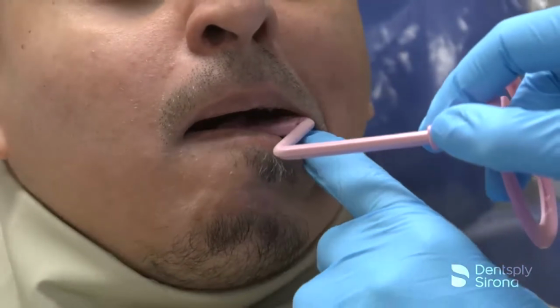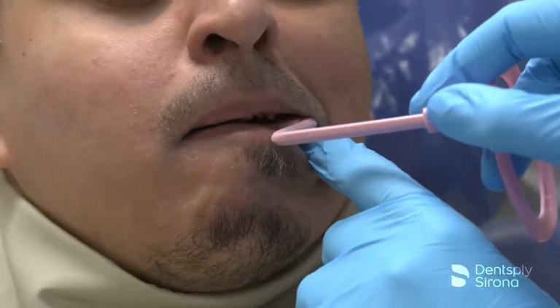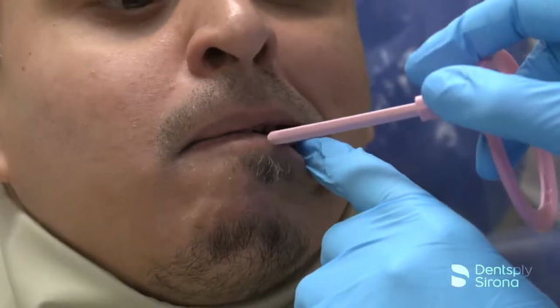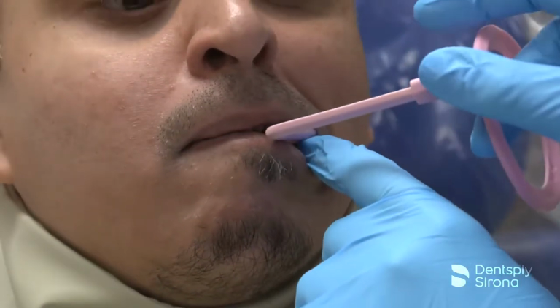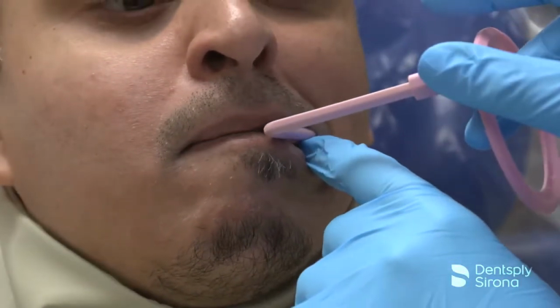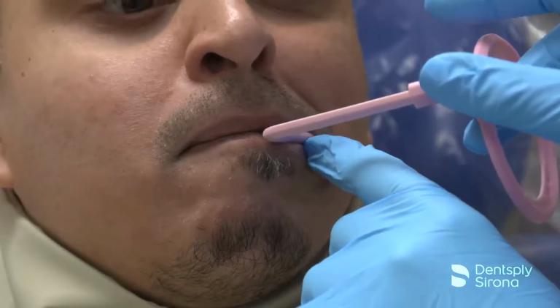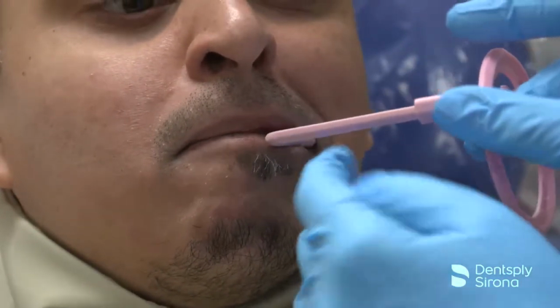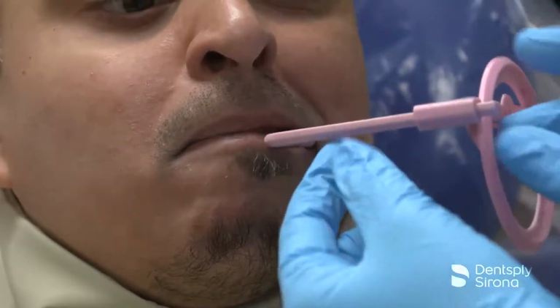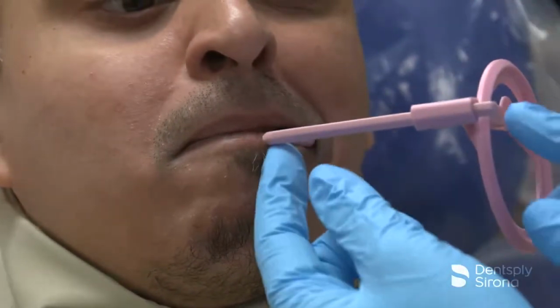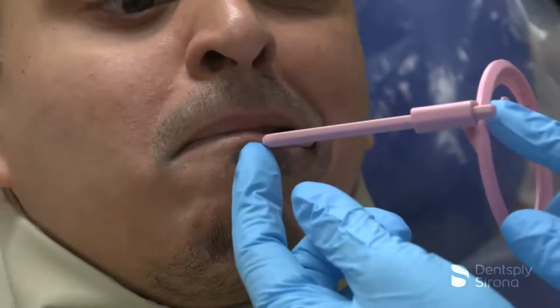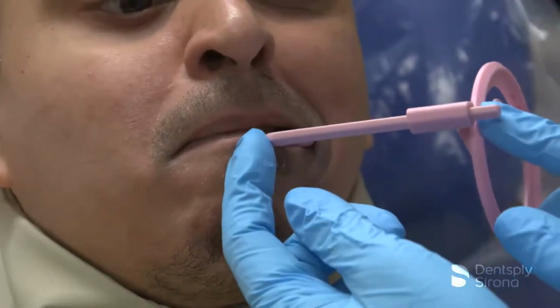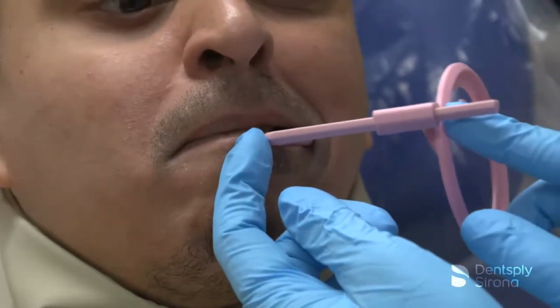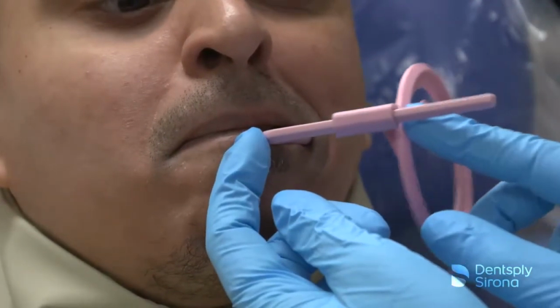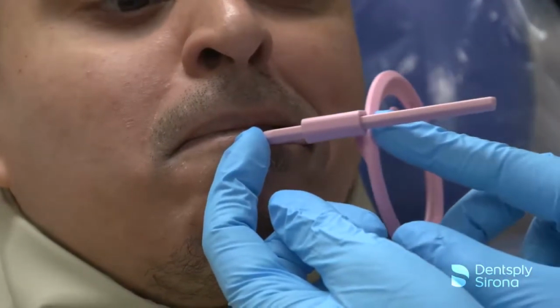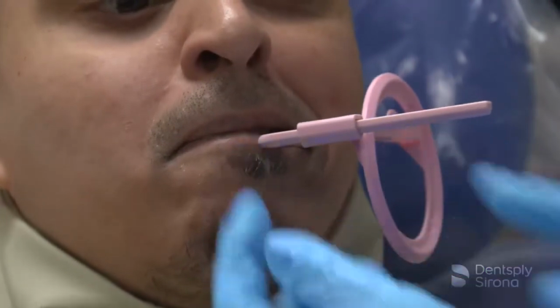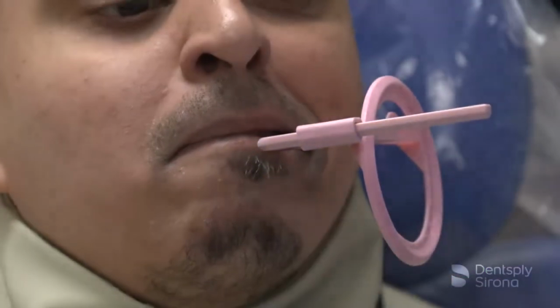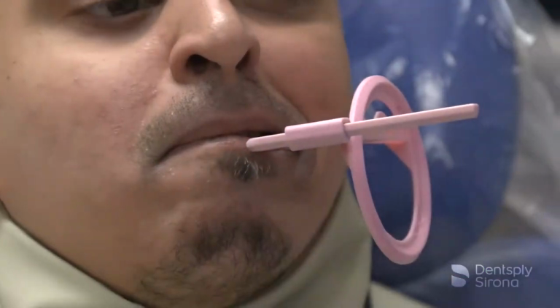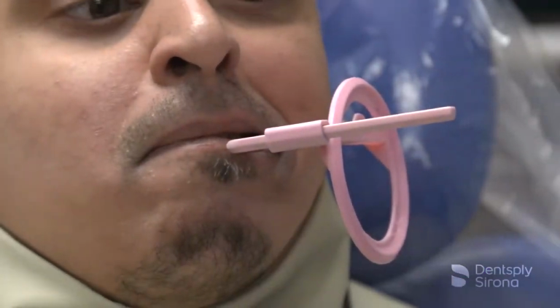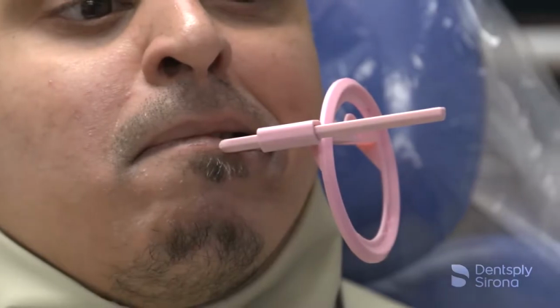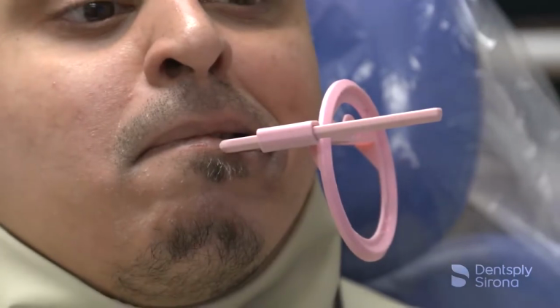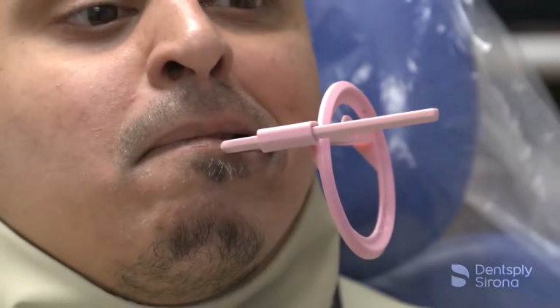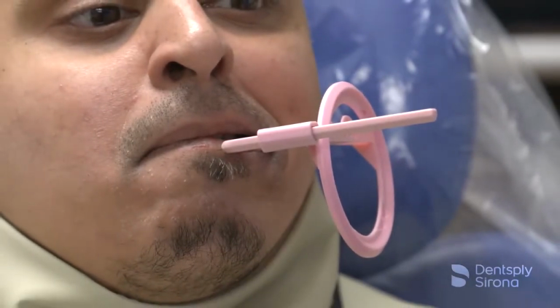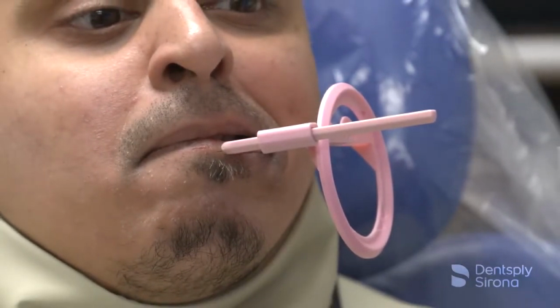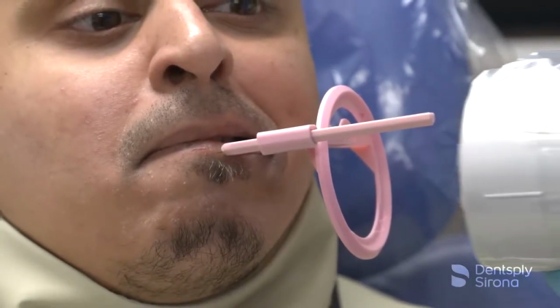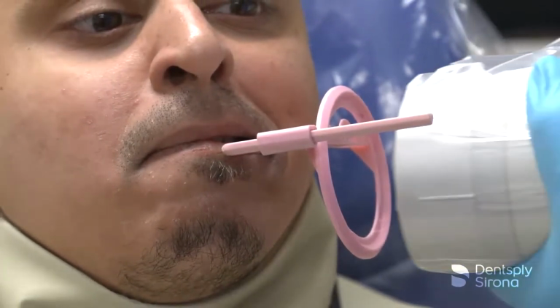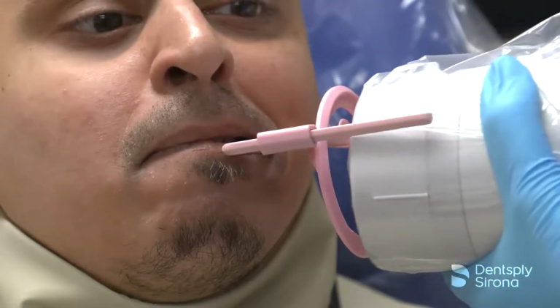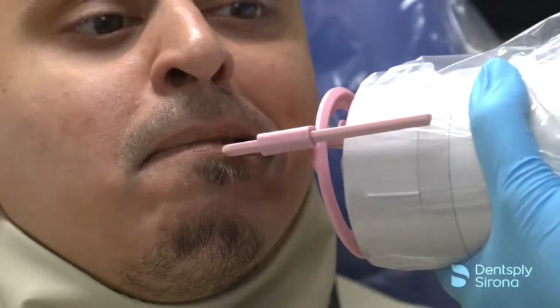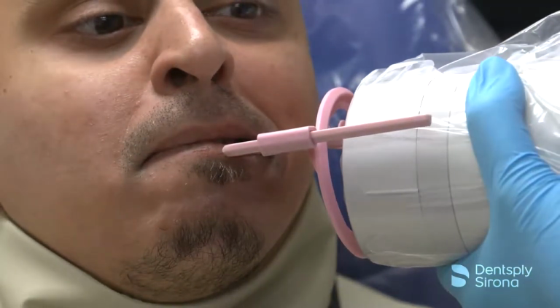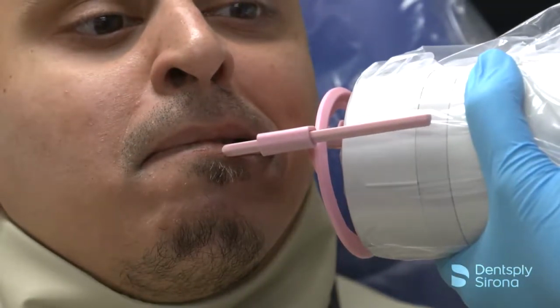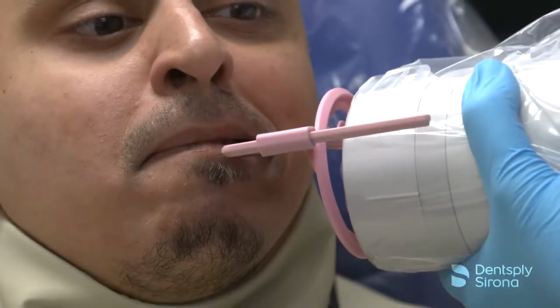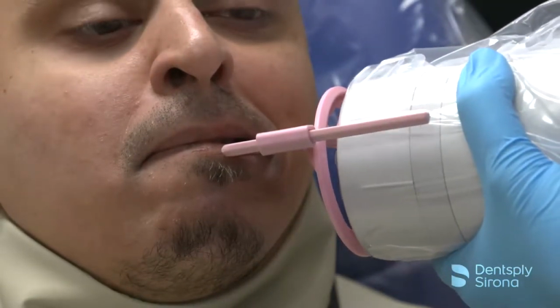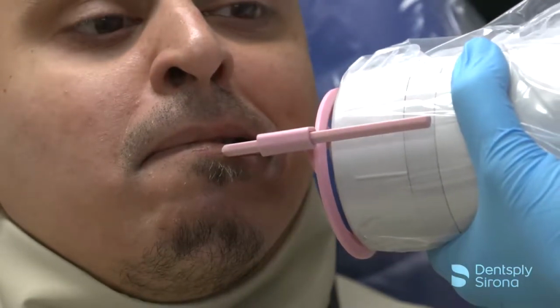Position the holder into the patient's mouth and slide the ring close to the patient's face. Align the tube to the ring and take the exposure.